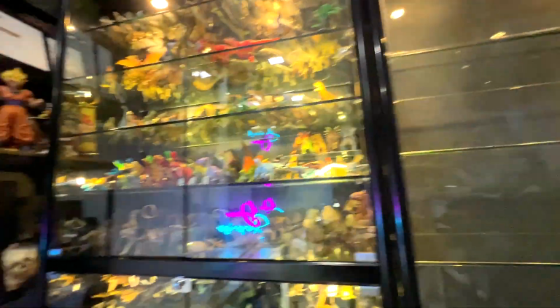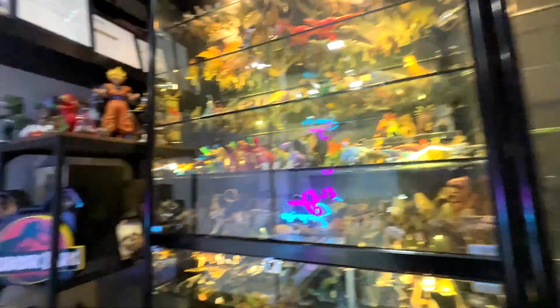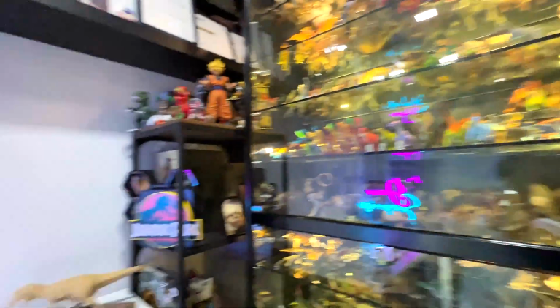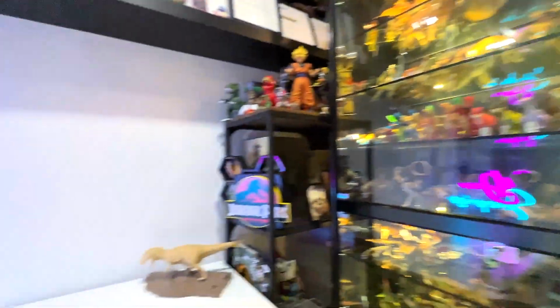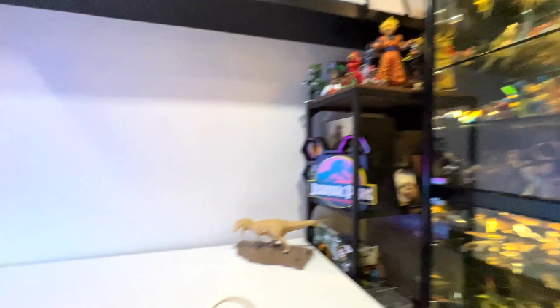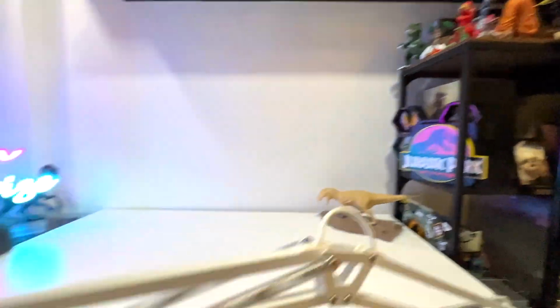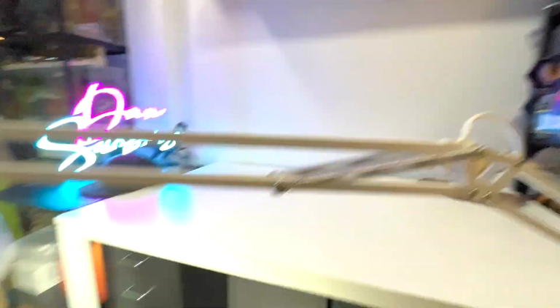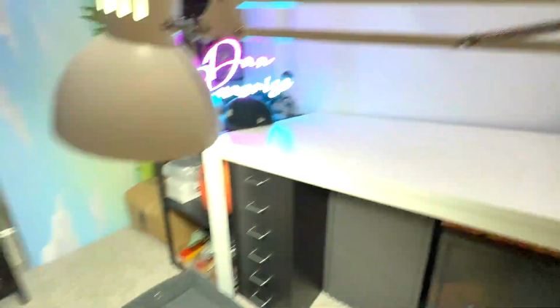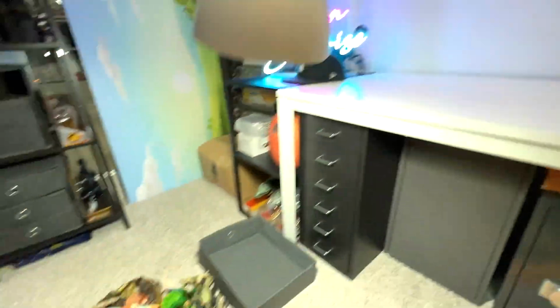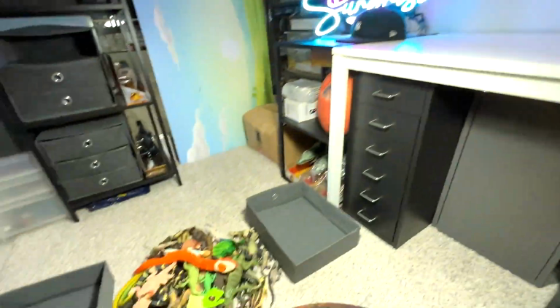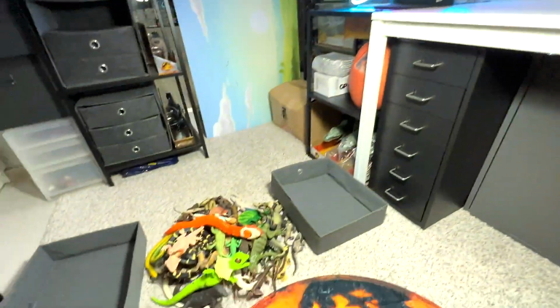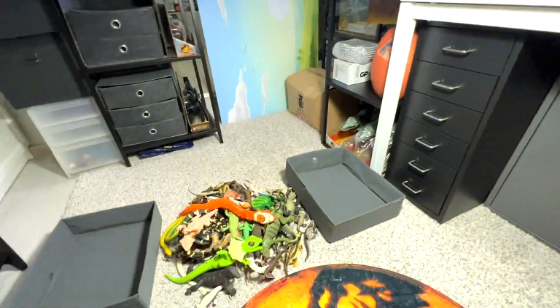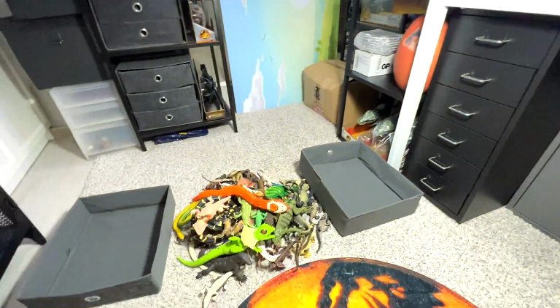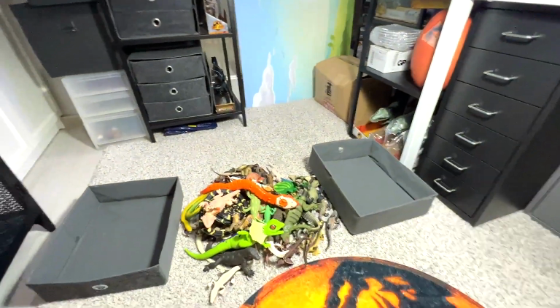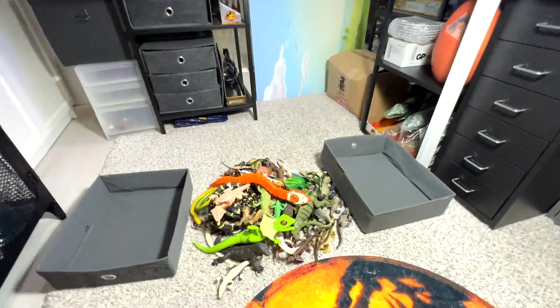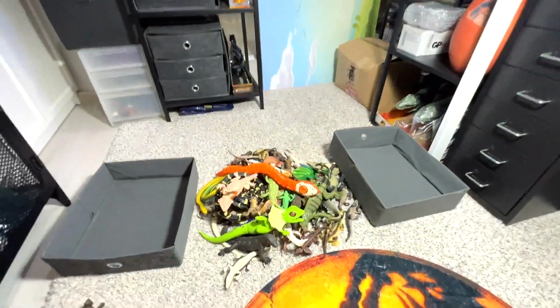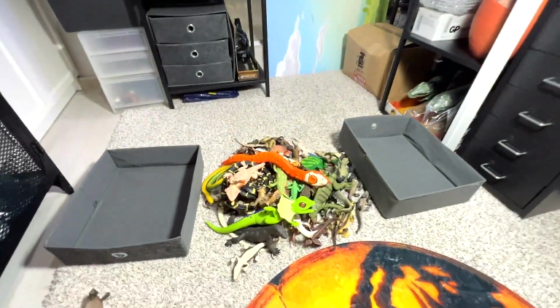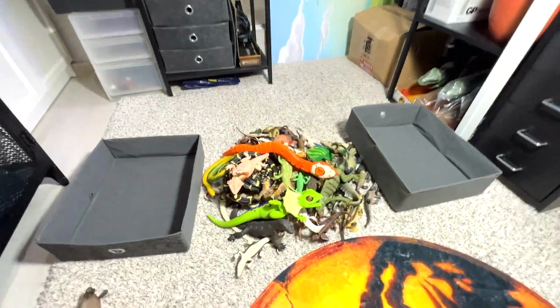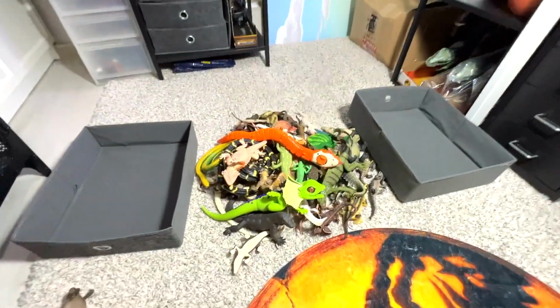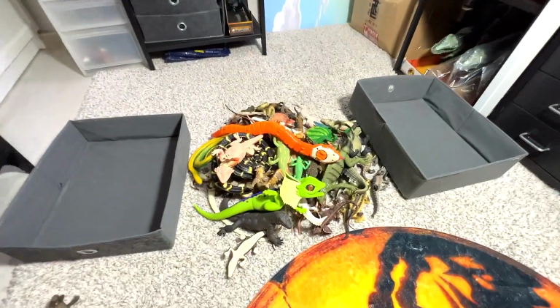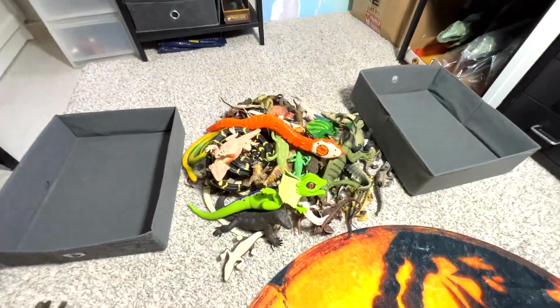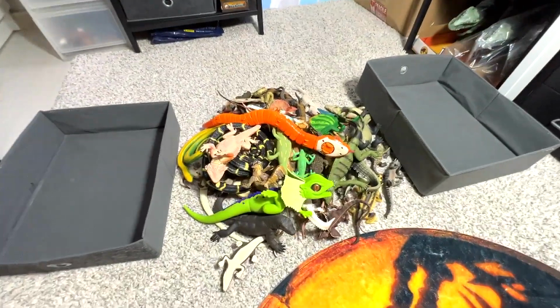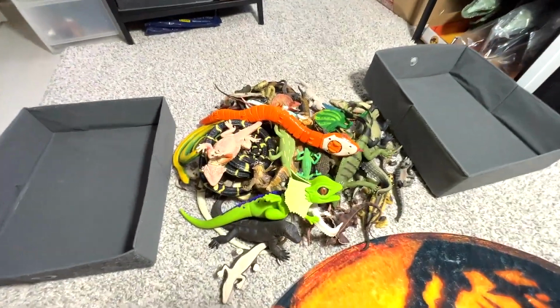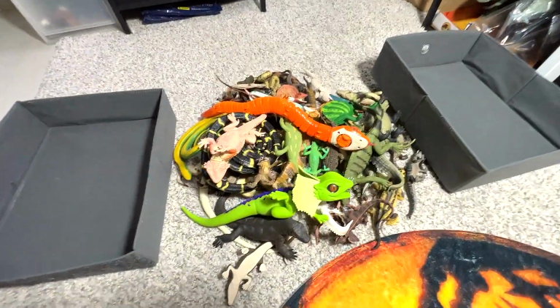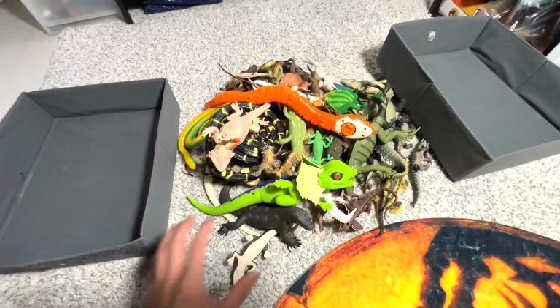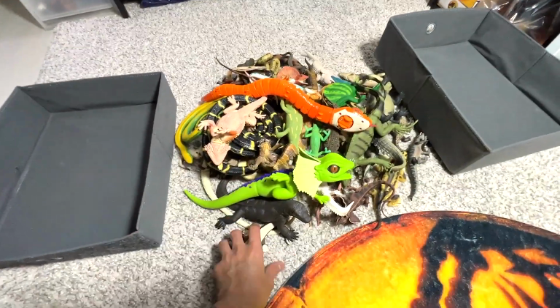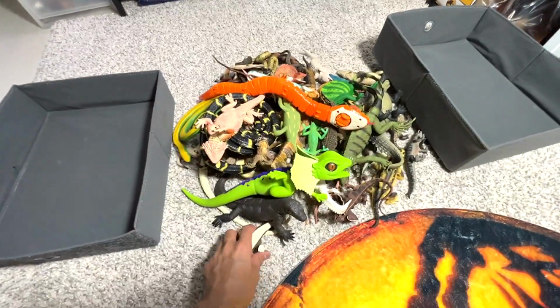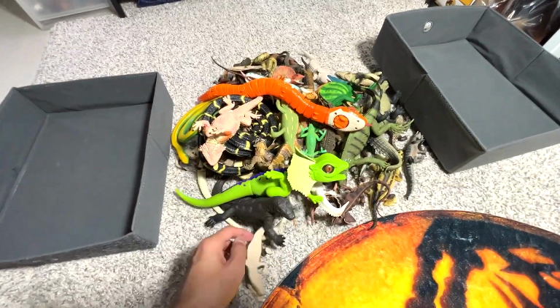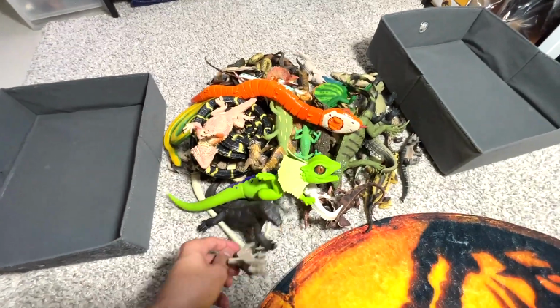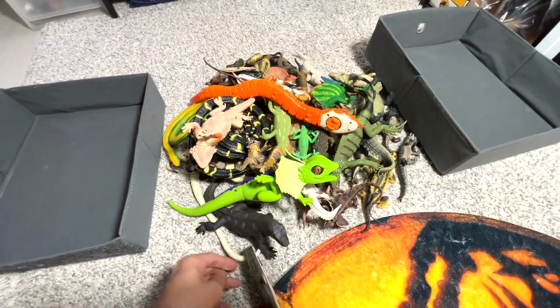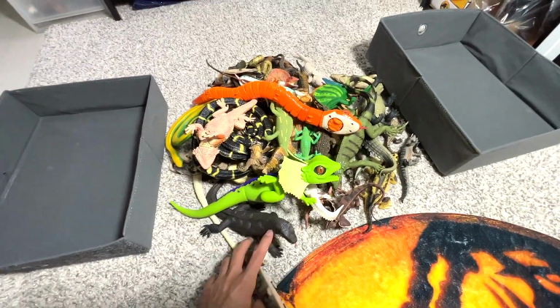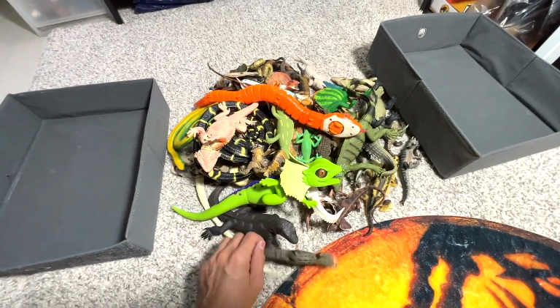So let's head back to our collection and let's sort all of them together.